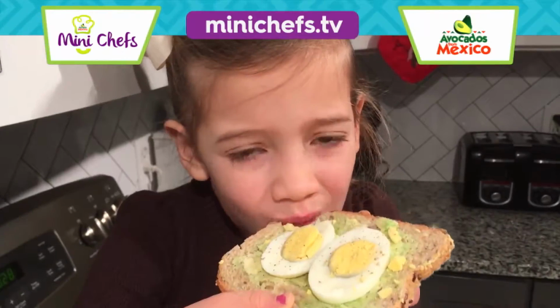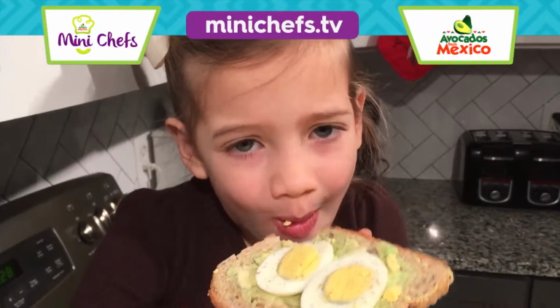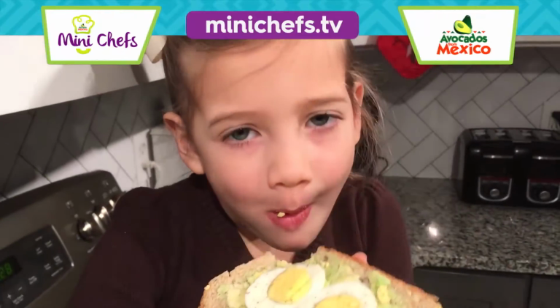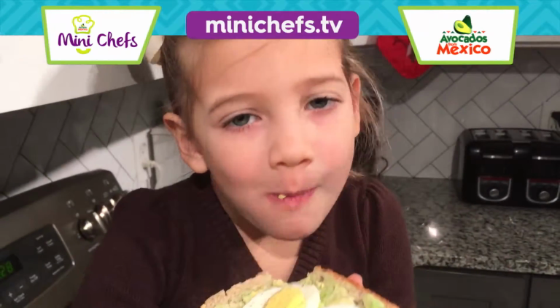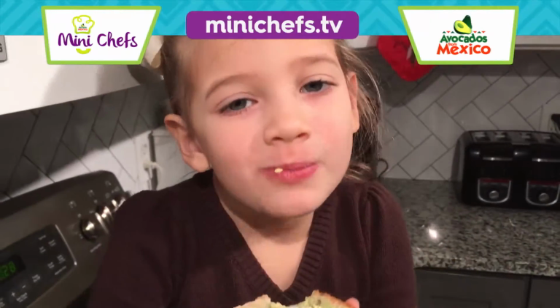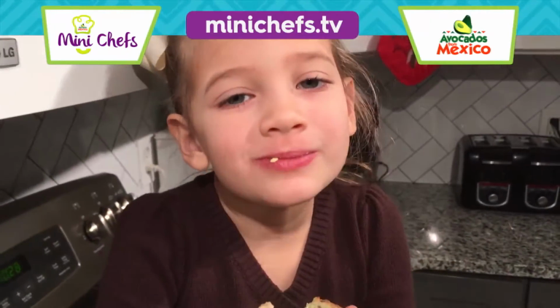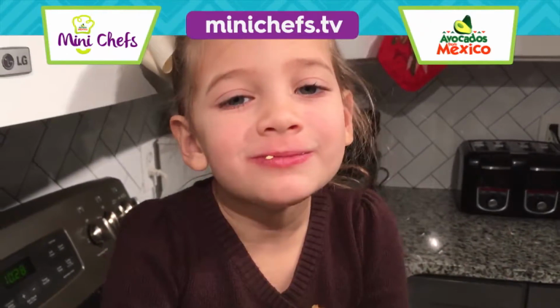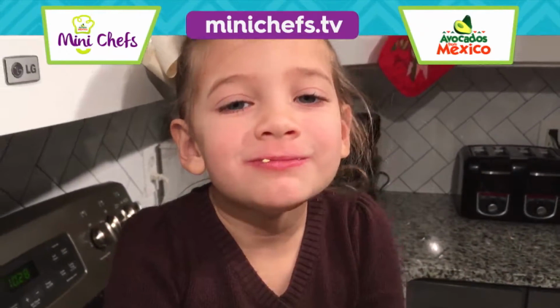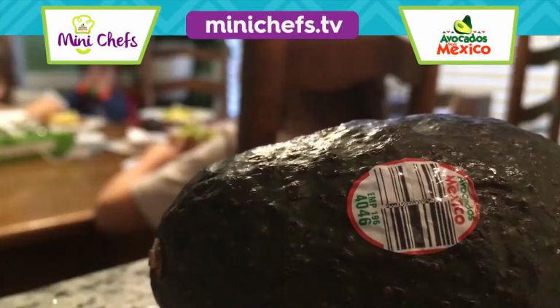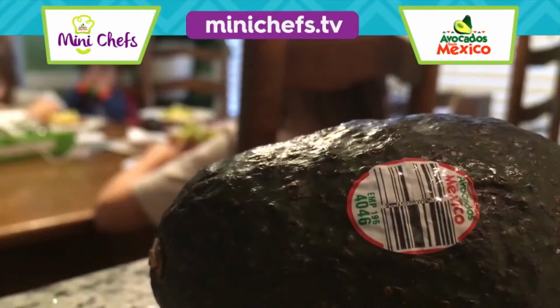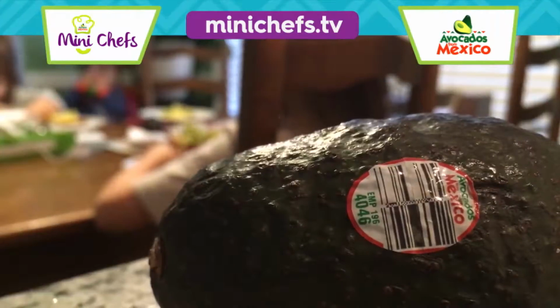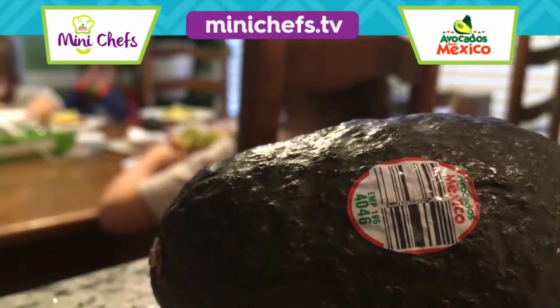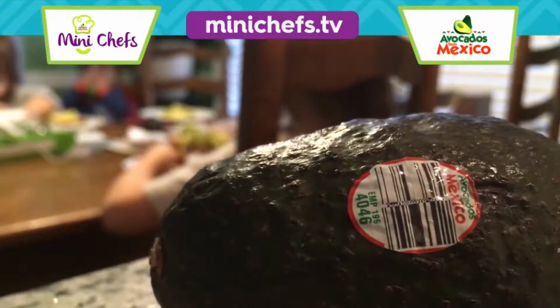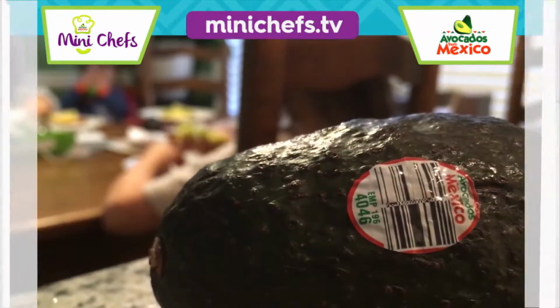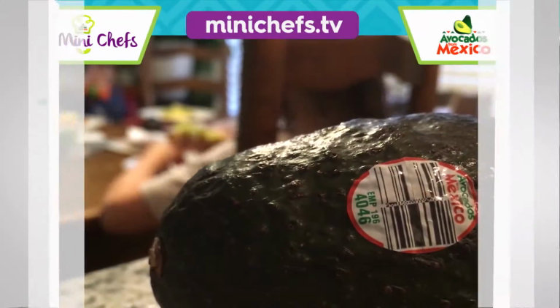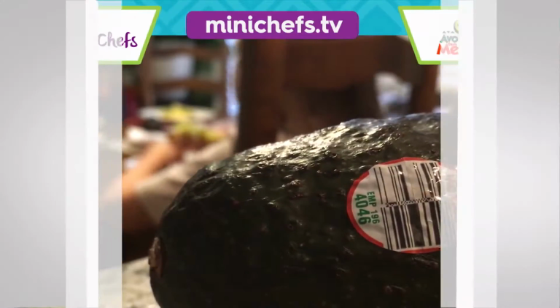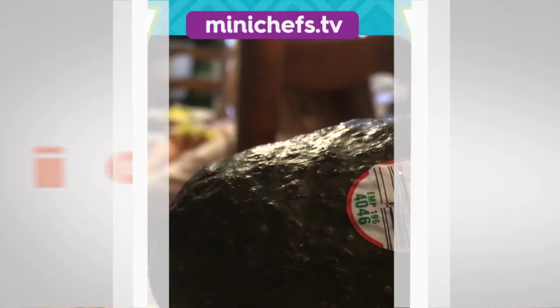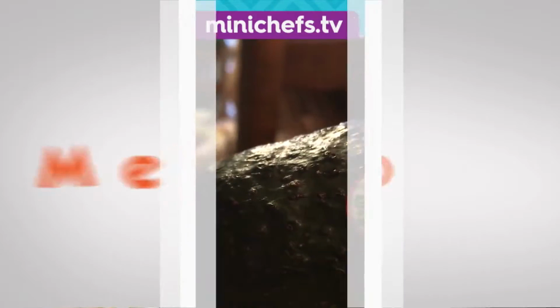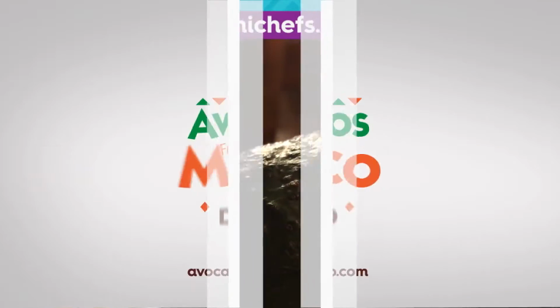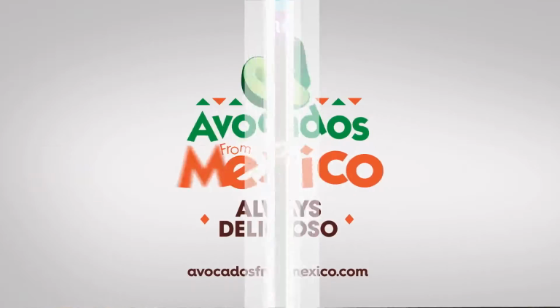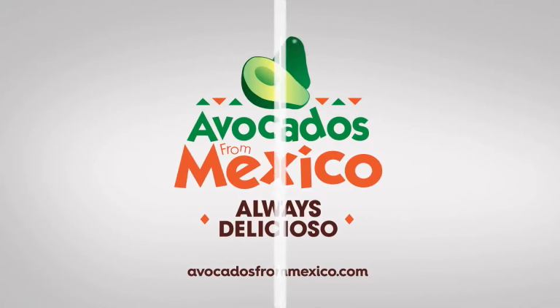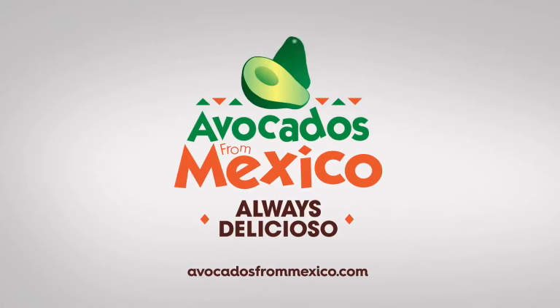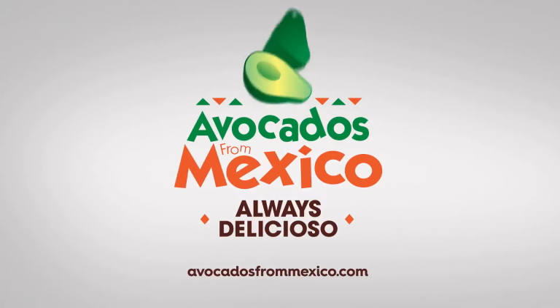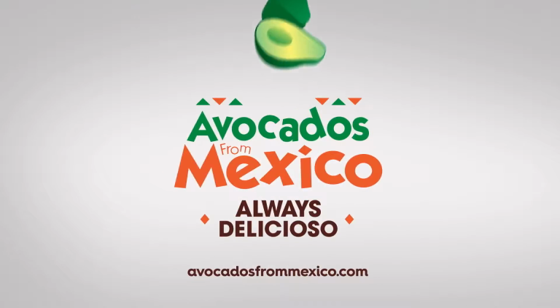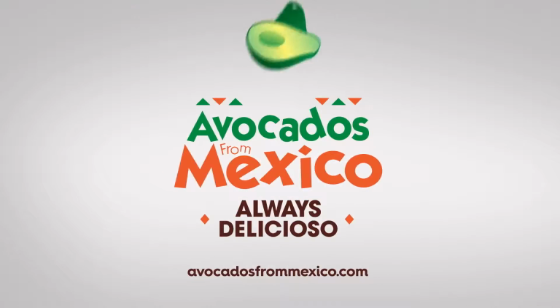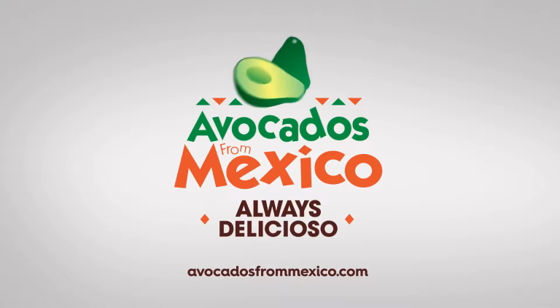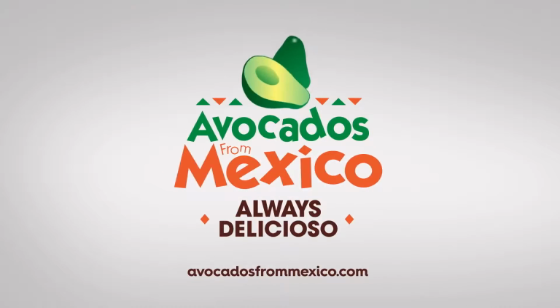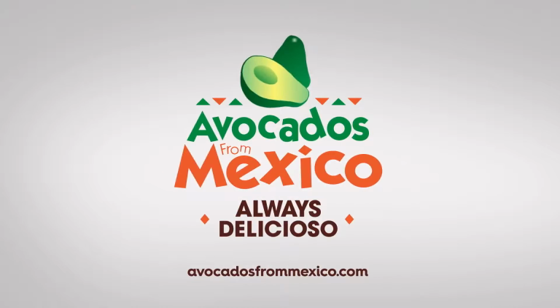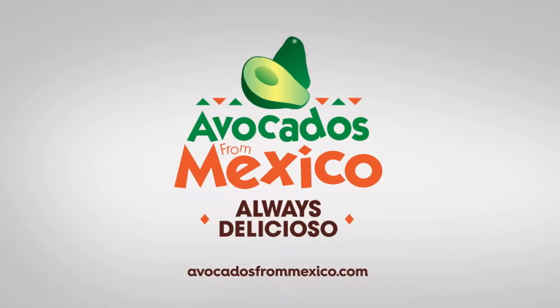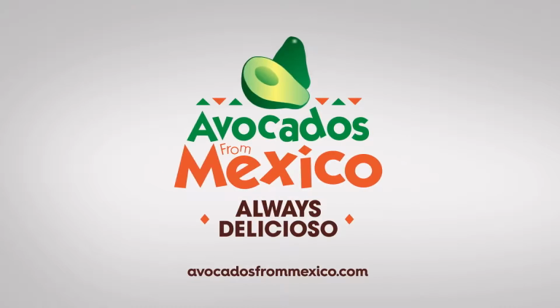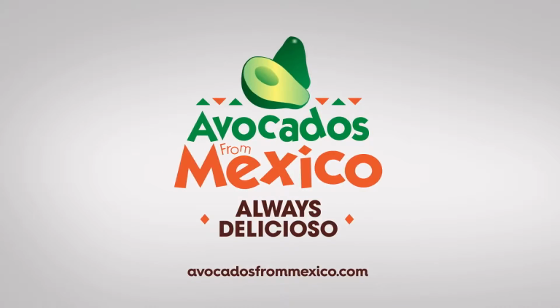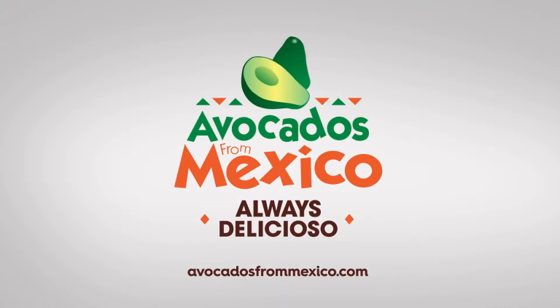Mmm, avocados are yummy. Avocados from Mexico.